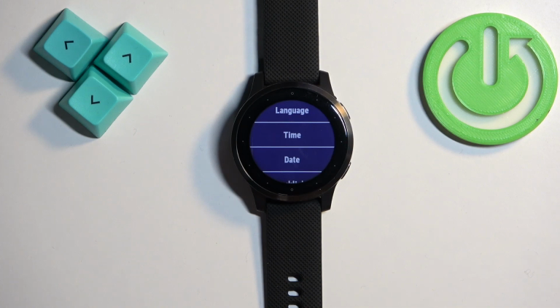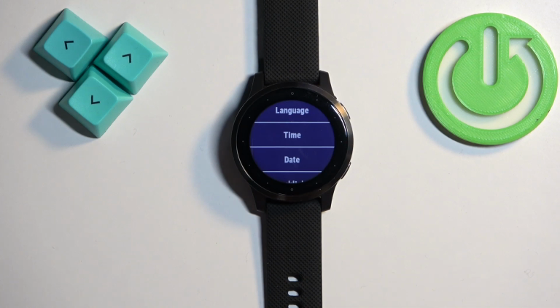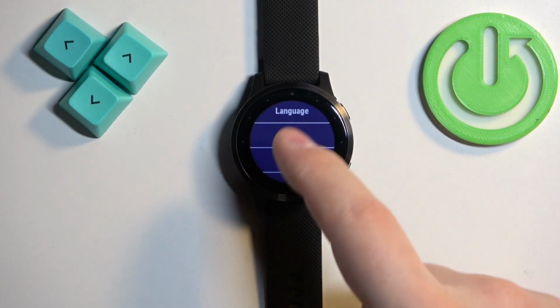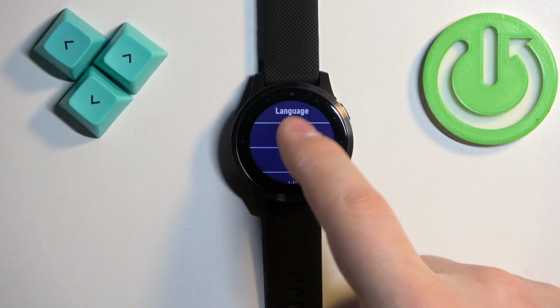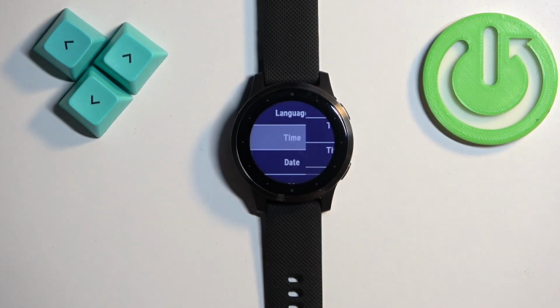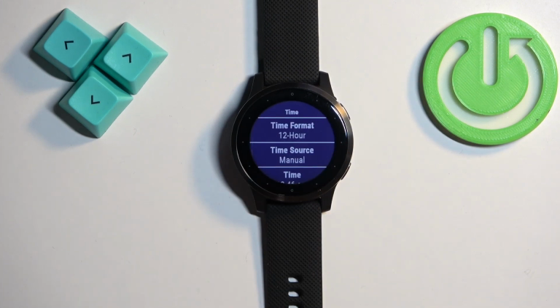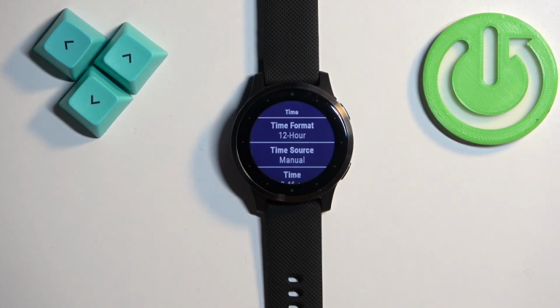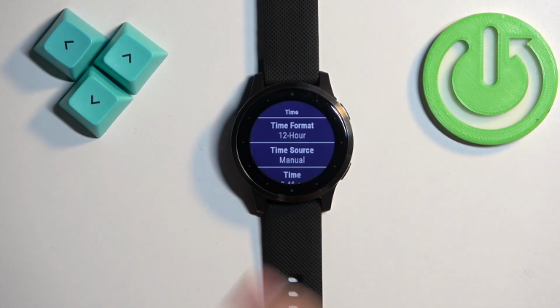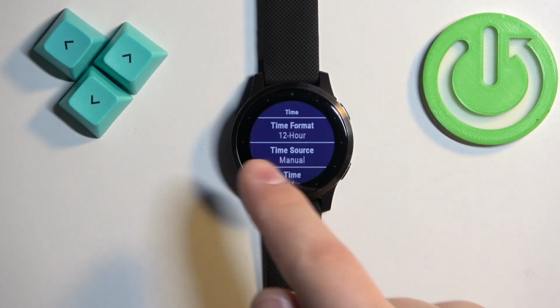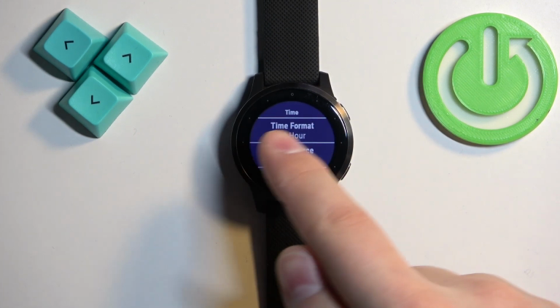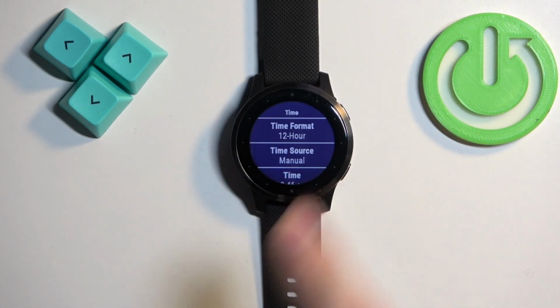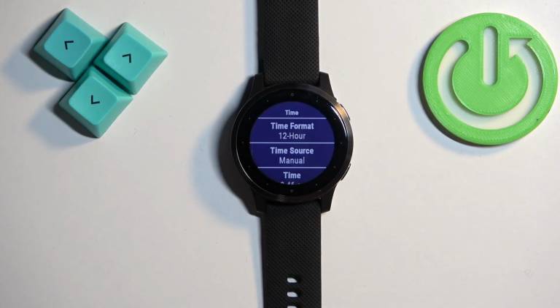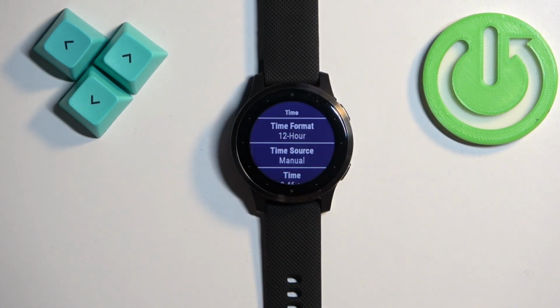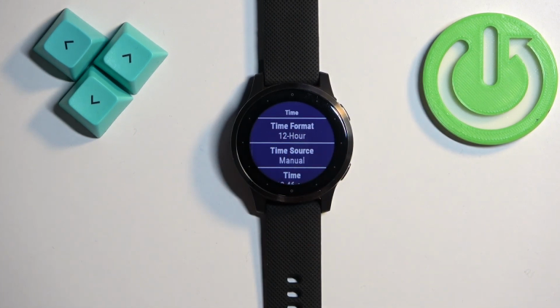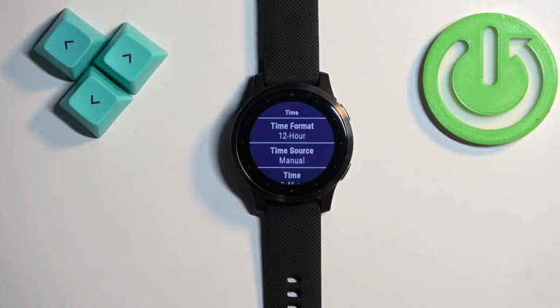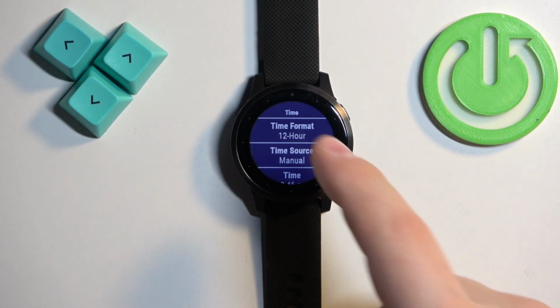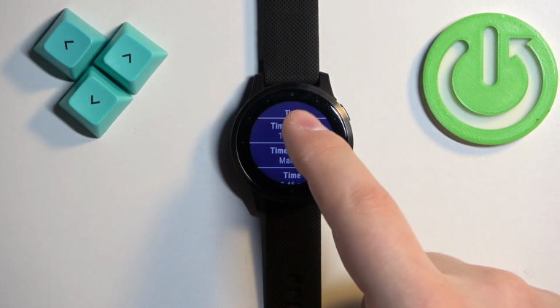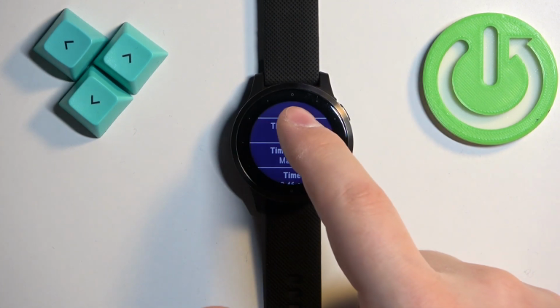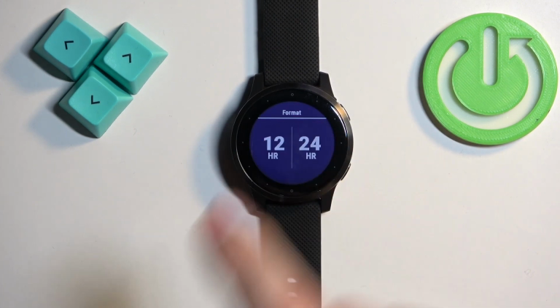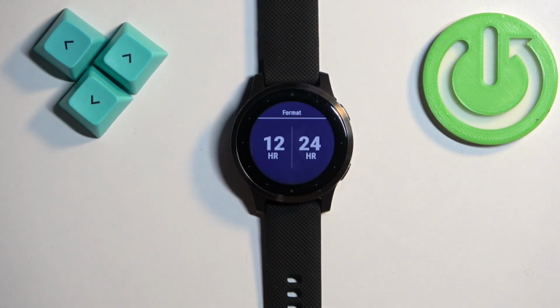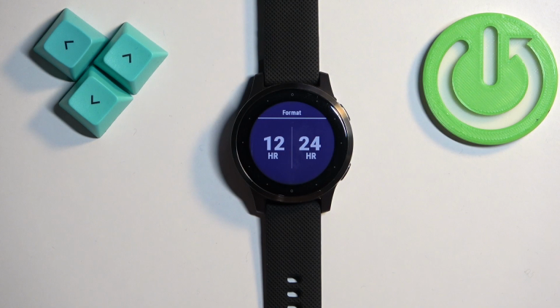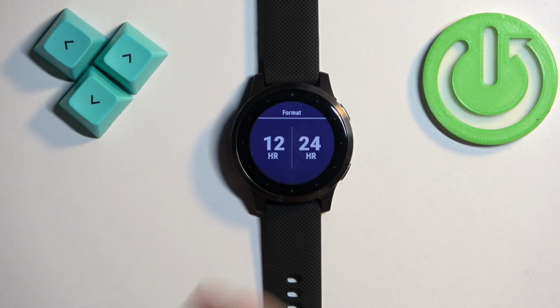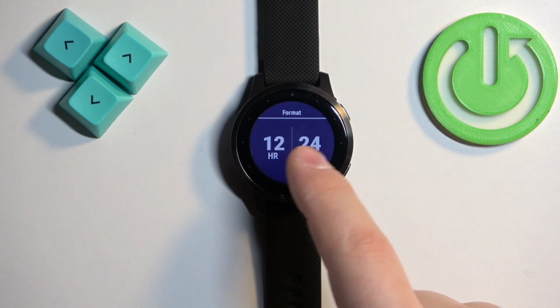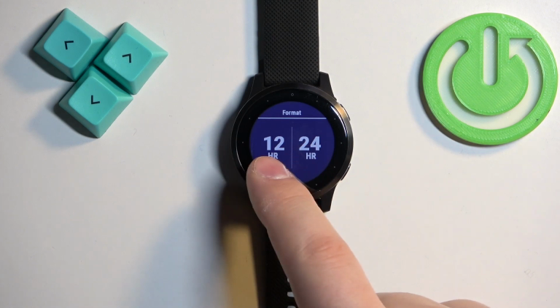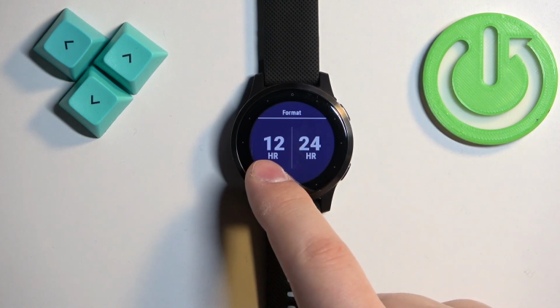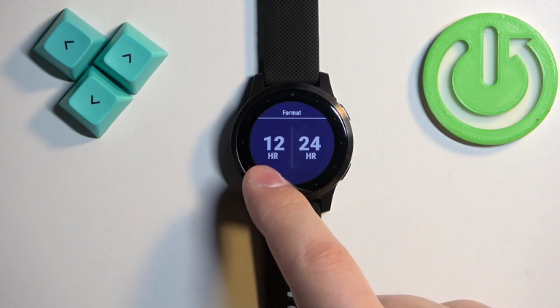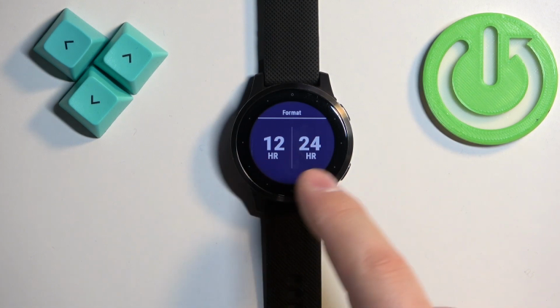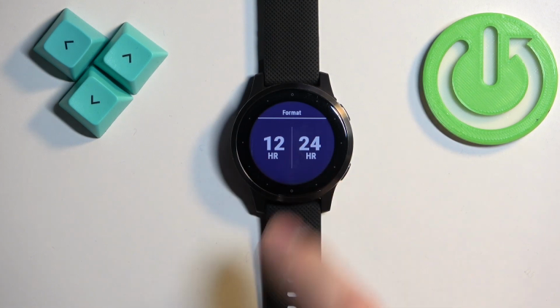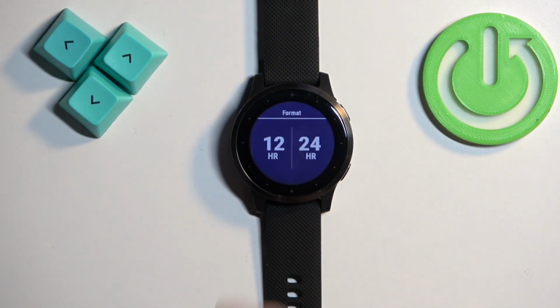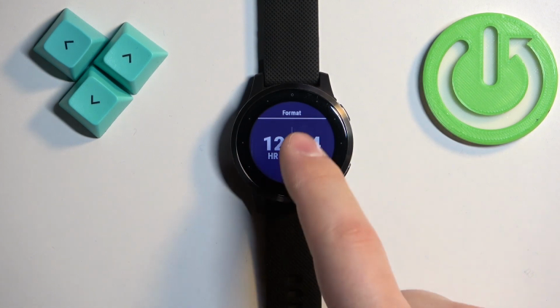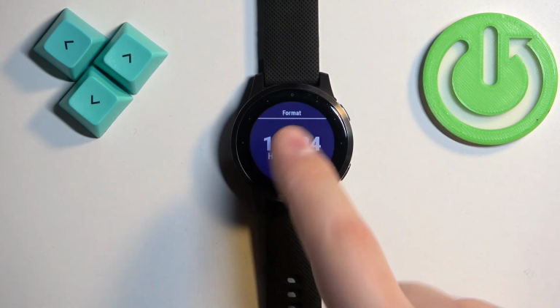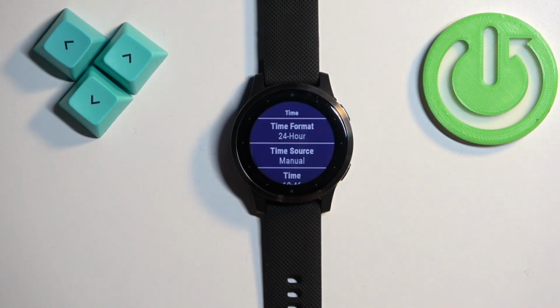First, let's tap on time. Here we have the time format. To change it, tap on time format and select either 12 hours or 24 hours.